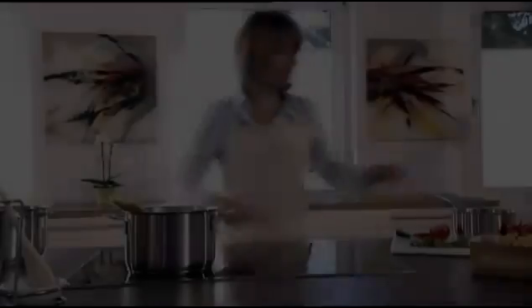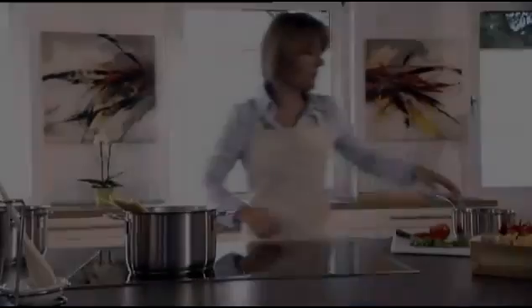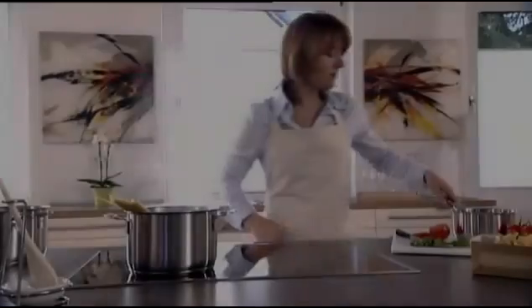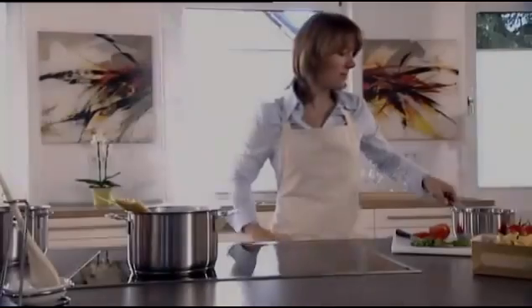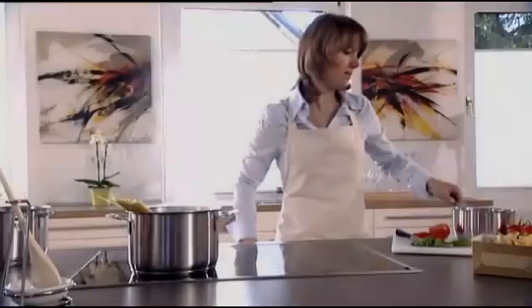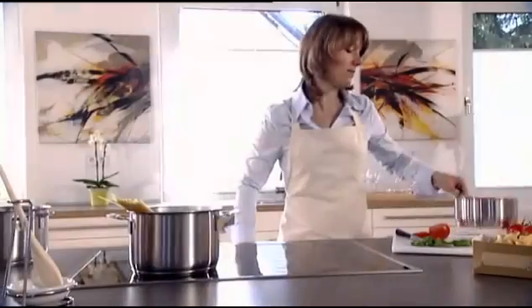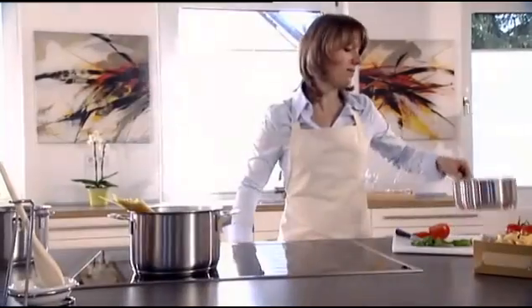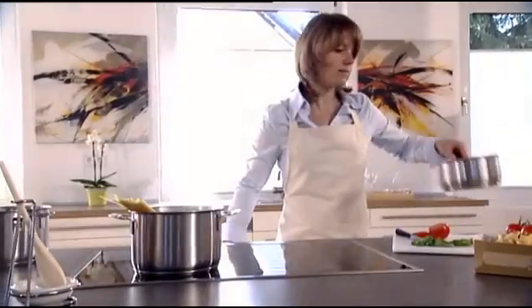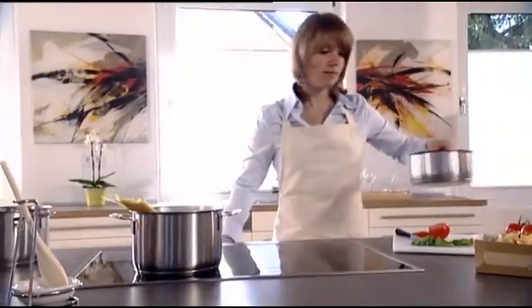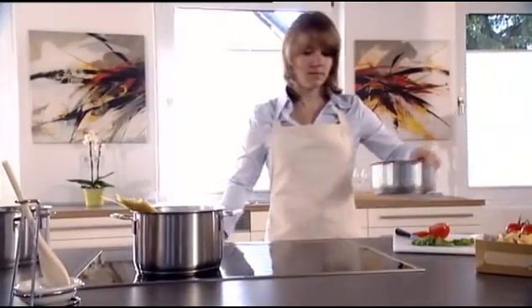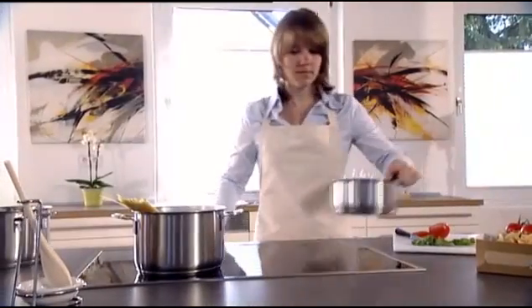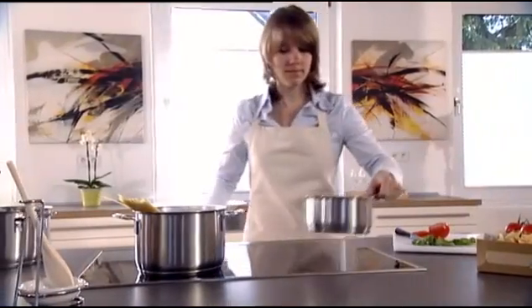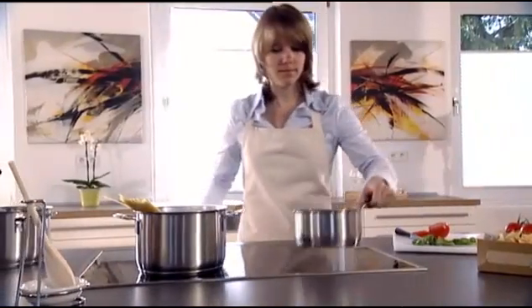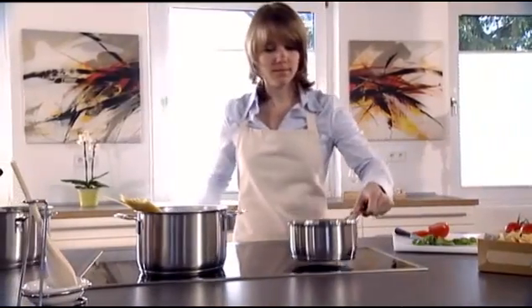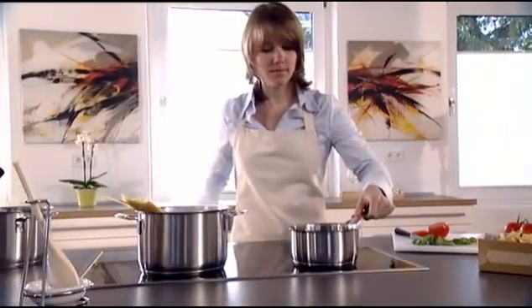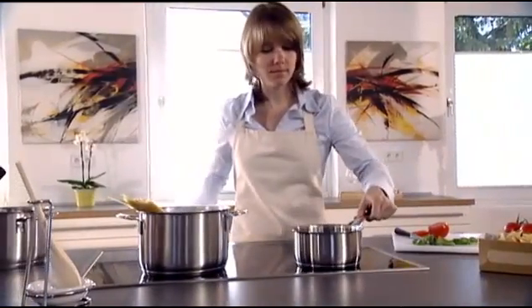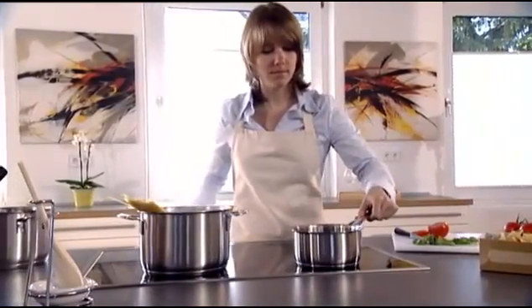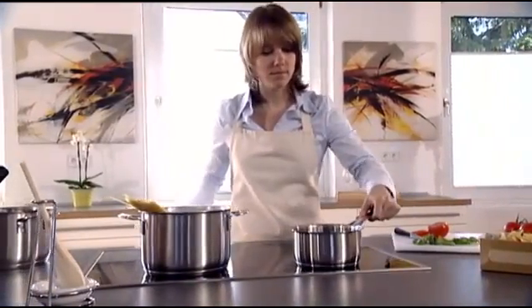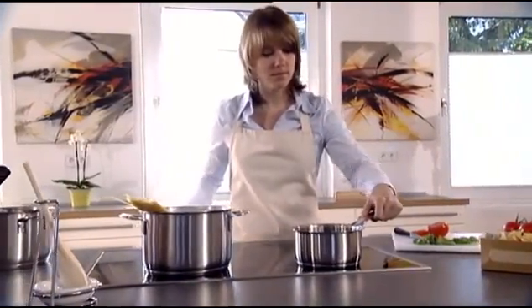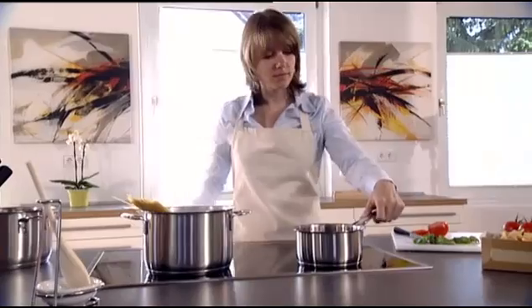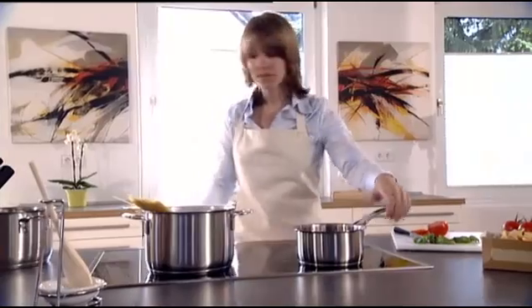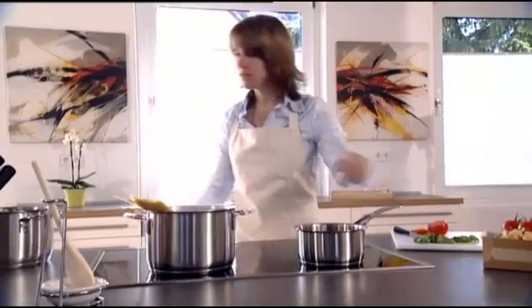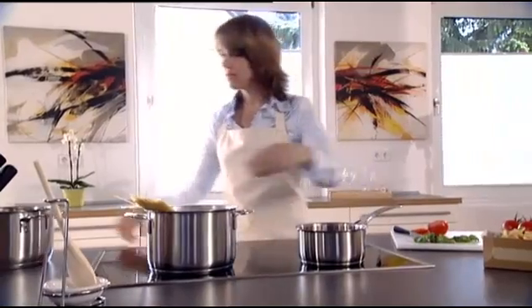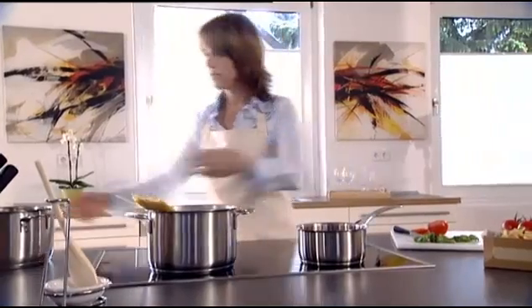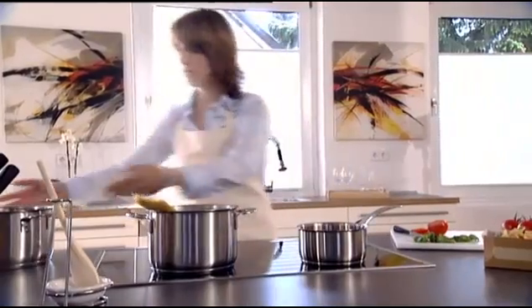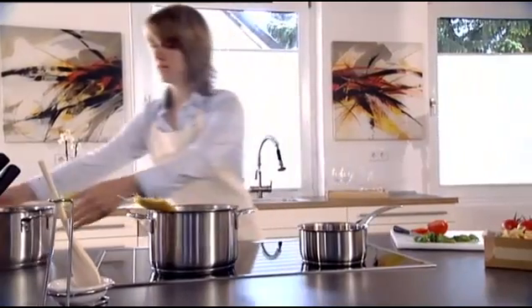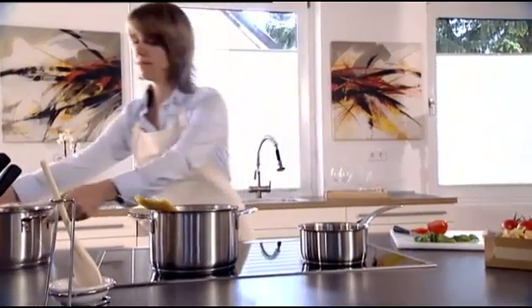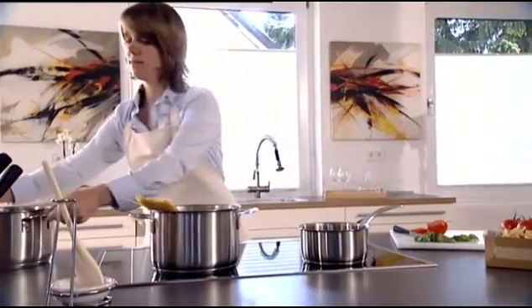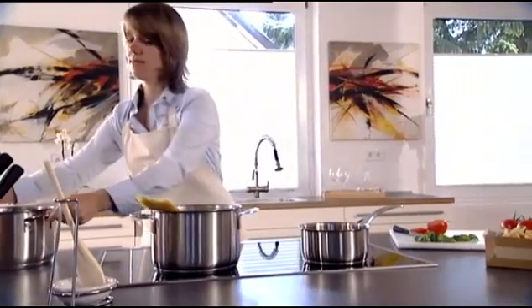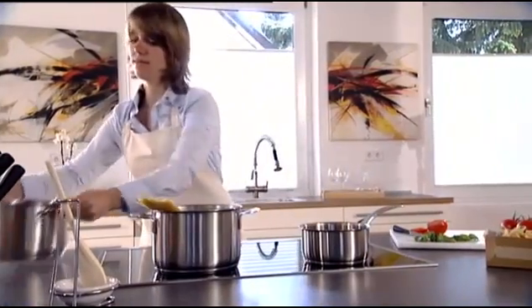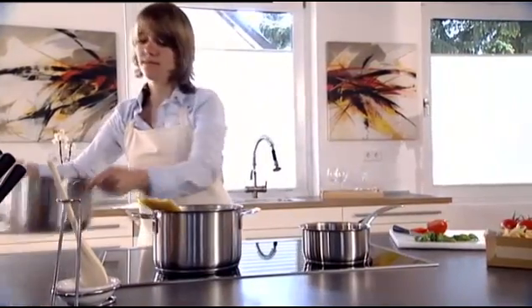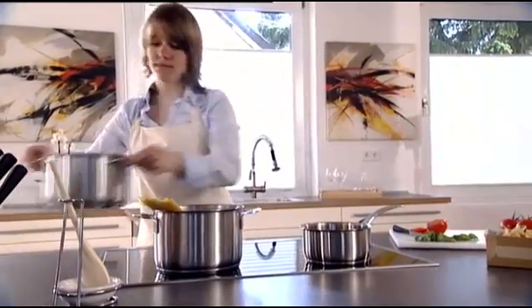Cooking on a Miele induction hob. Intelligent technology for perfect results.